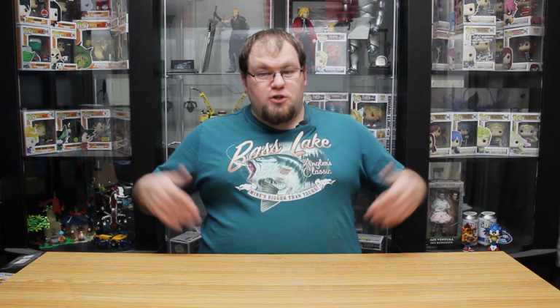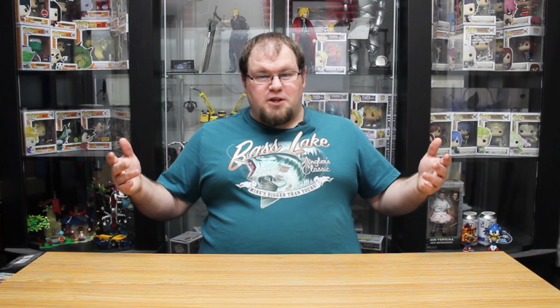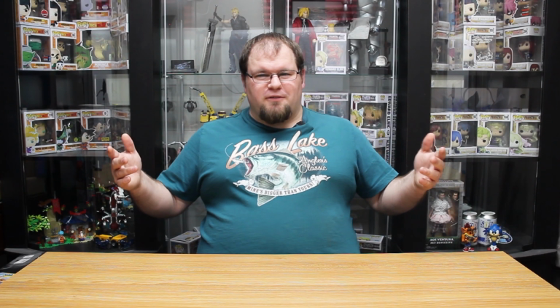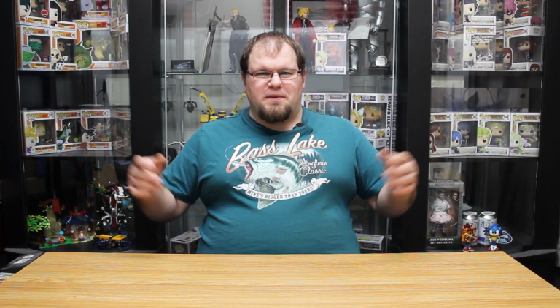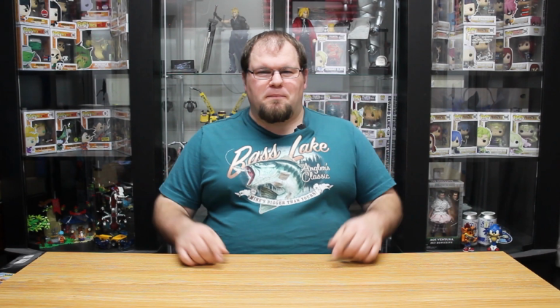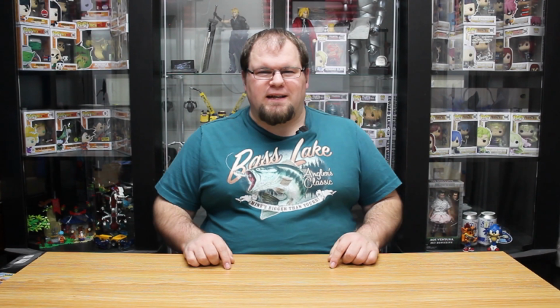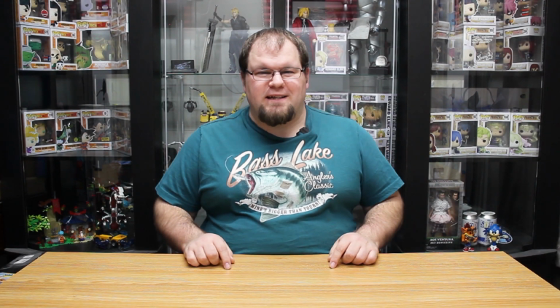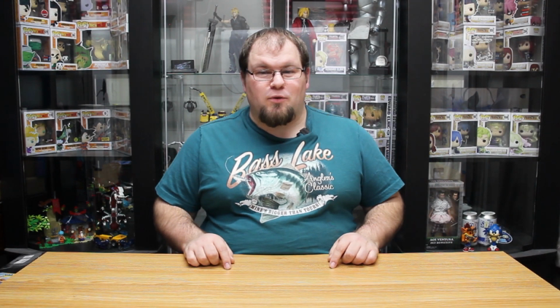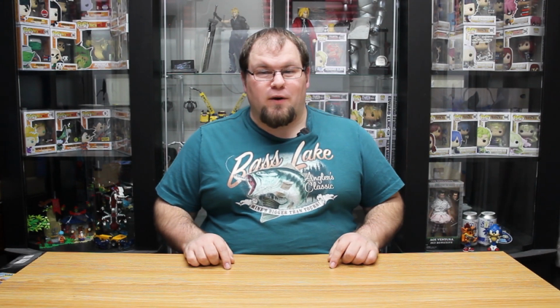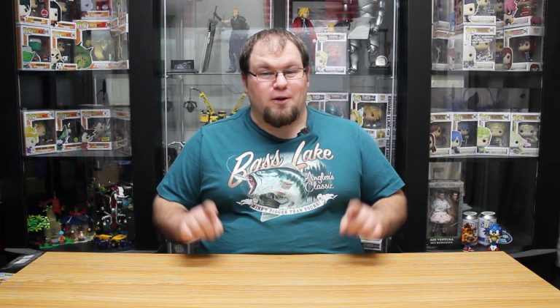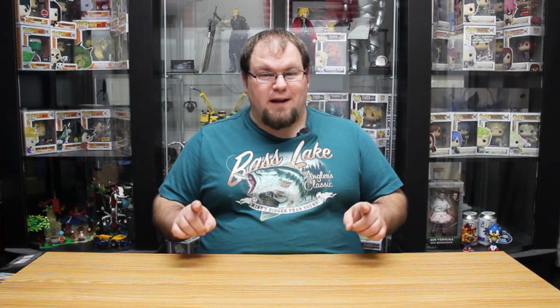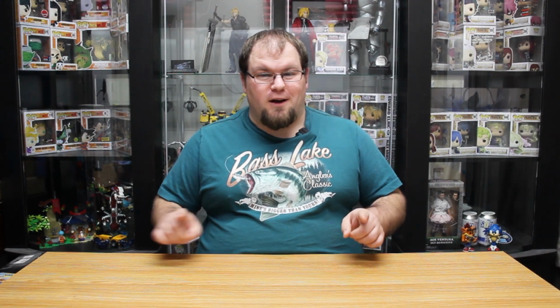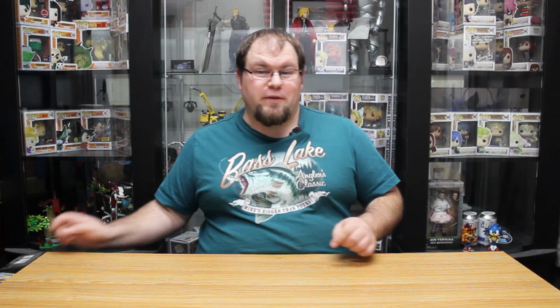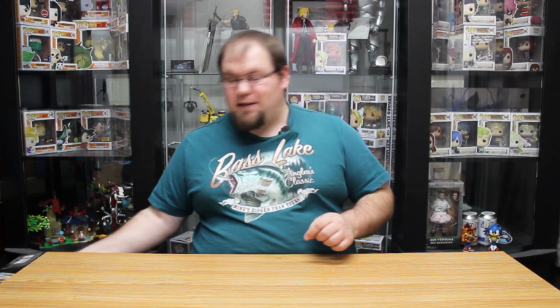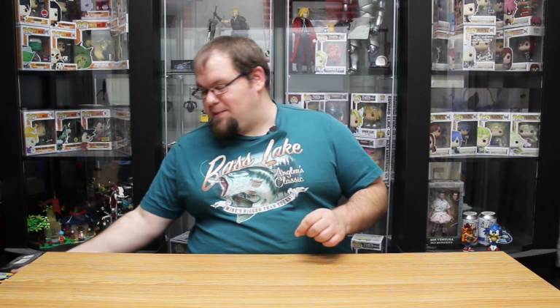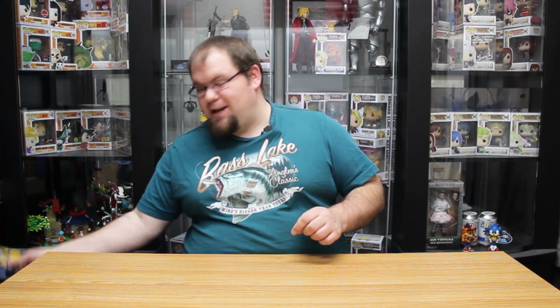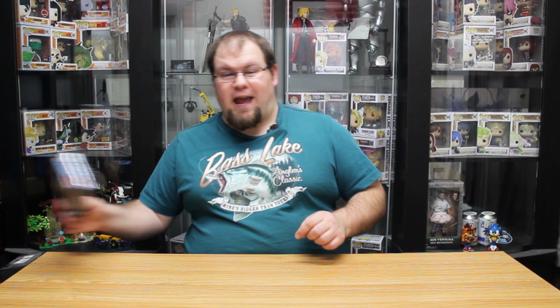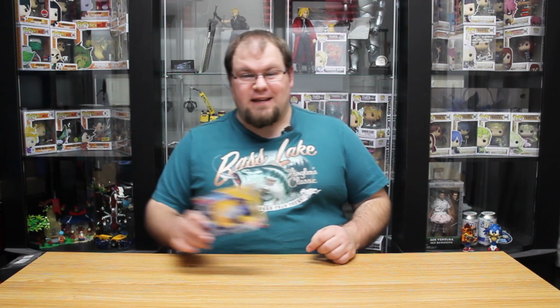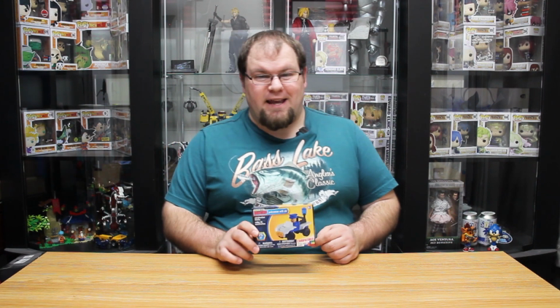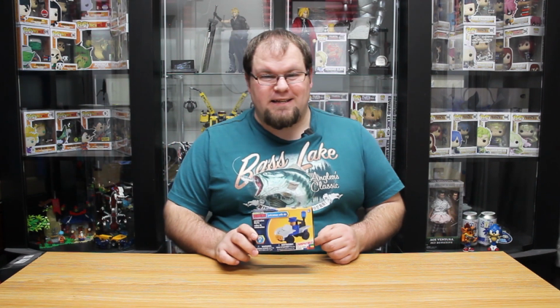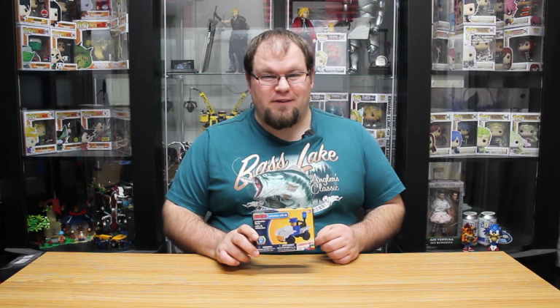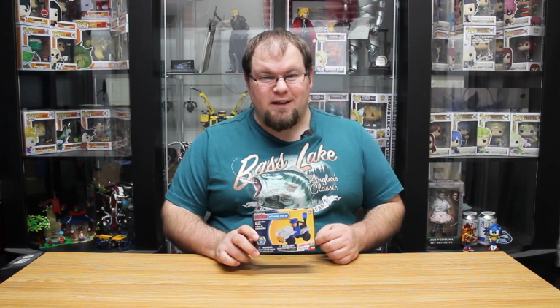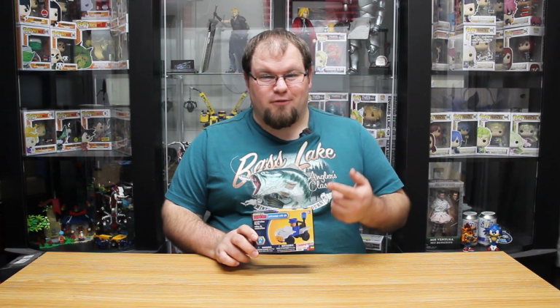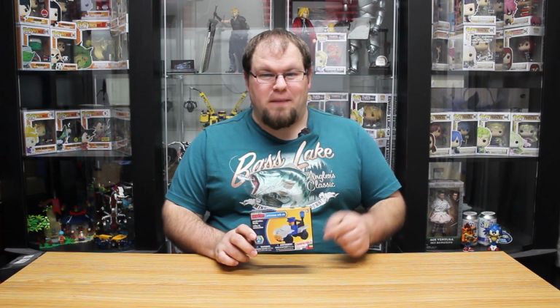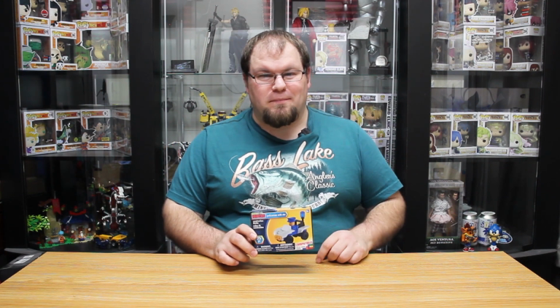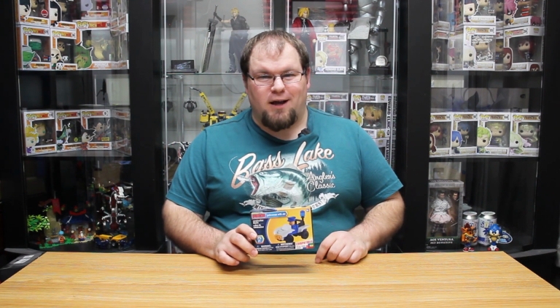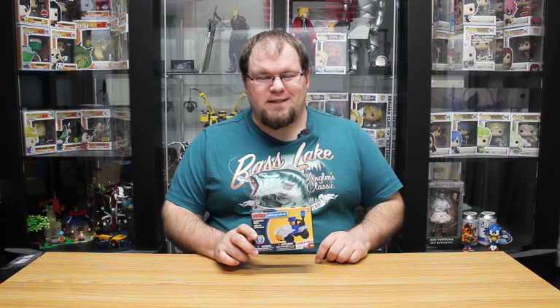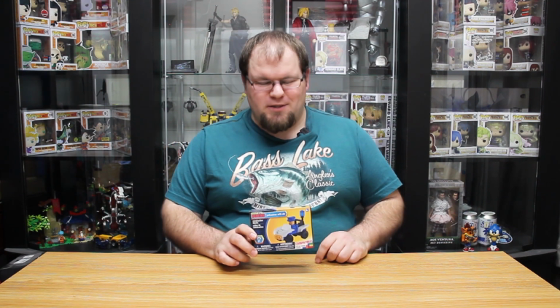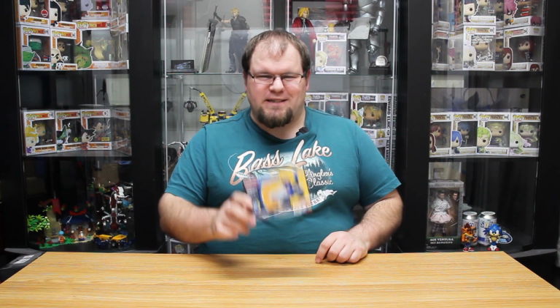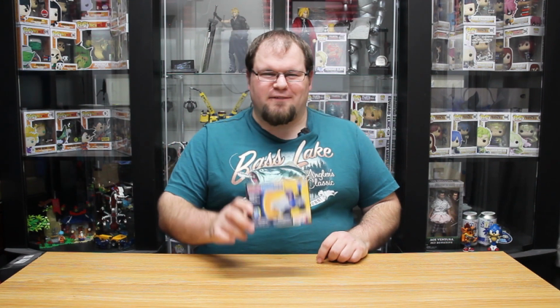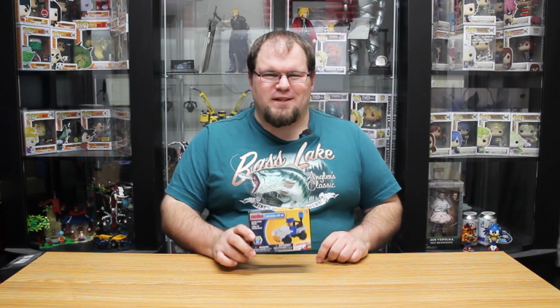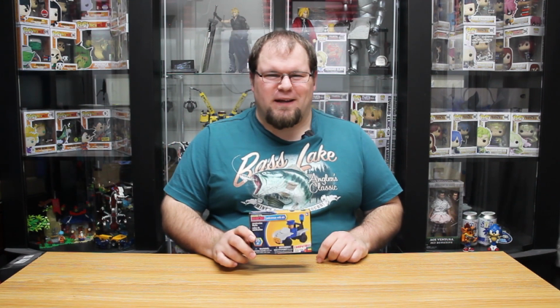Josh here from Get Bricked, and today we're going on a ride along with a policeman and his ATV from Make It Blocks. So let's take it for a spin.